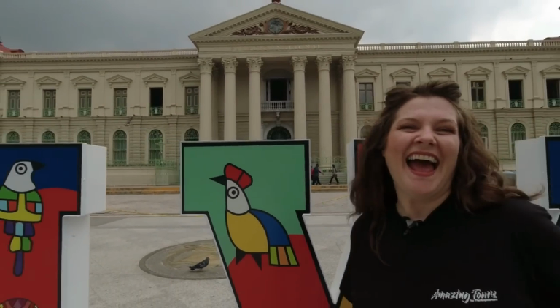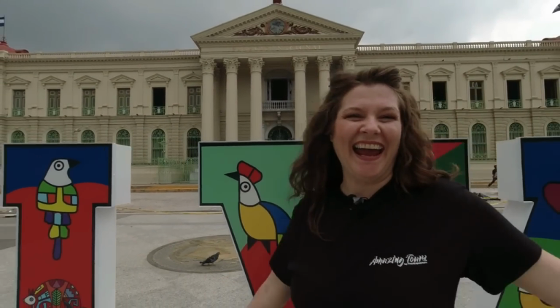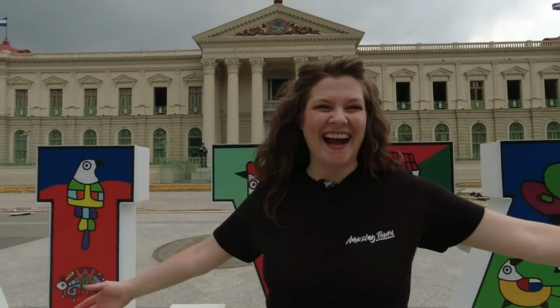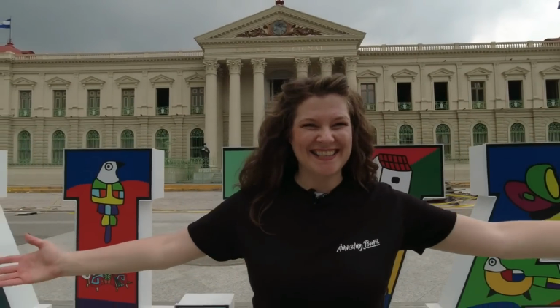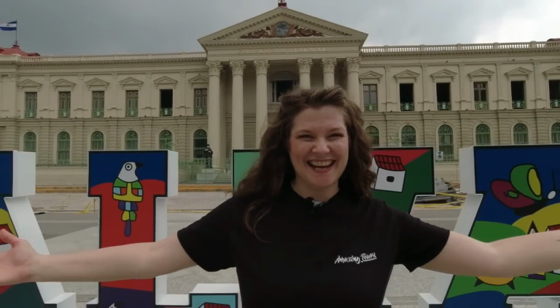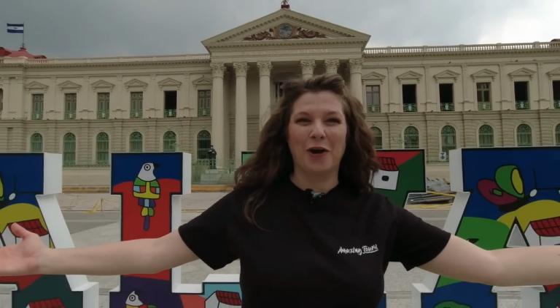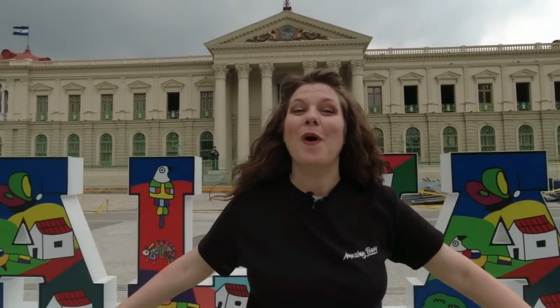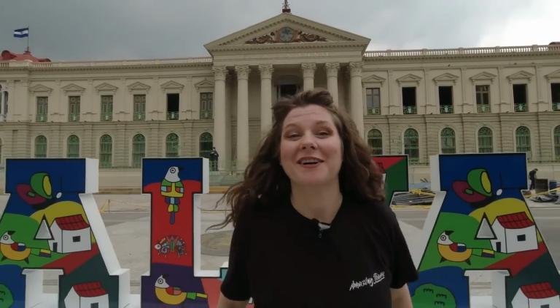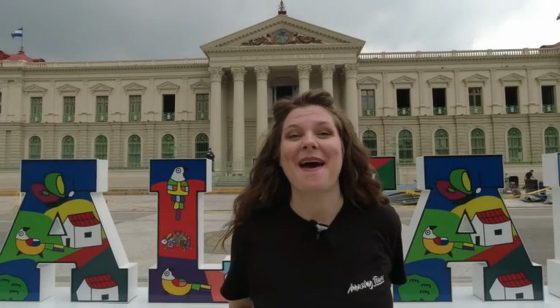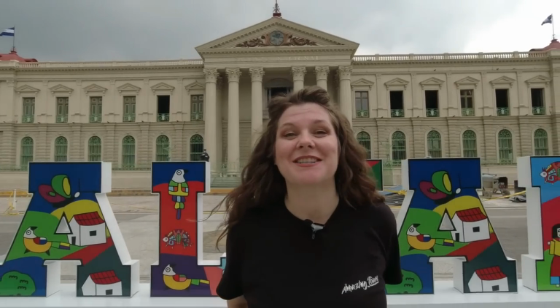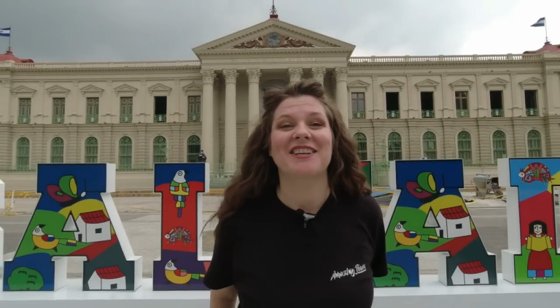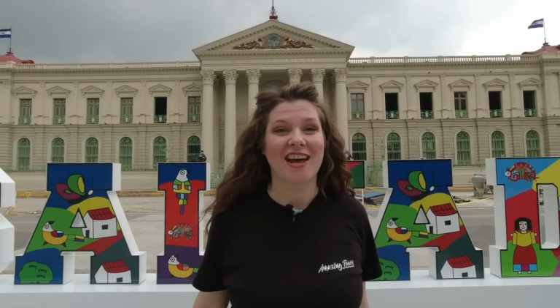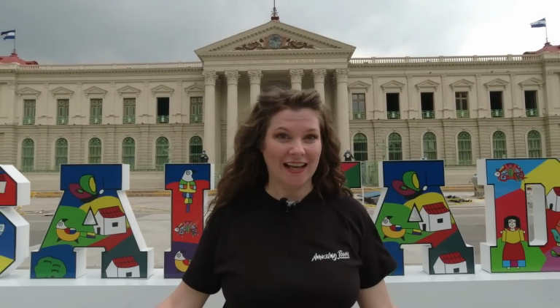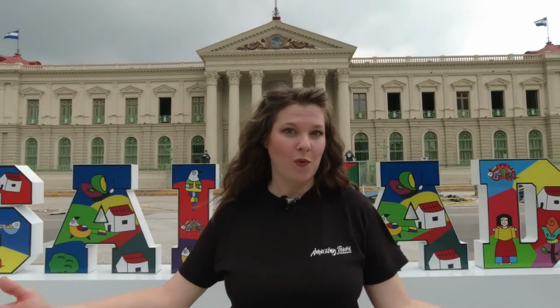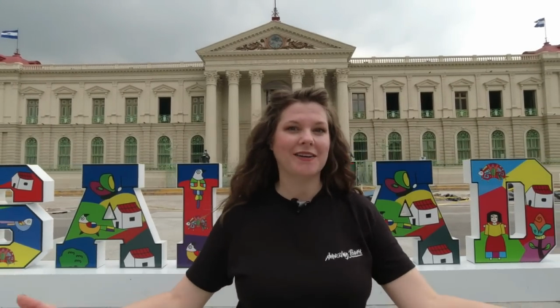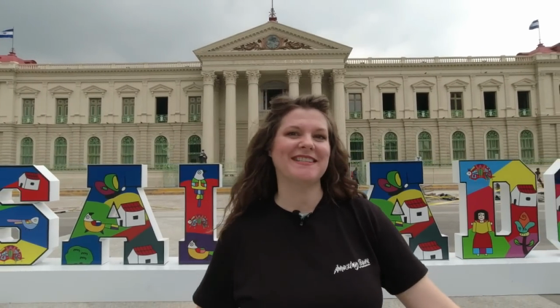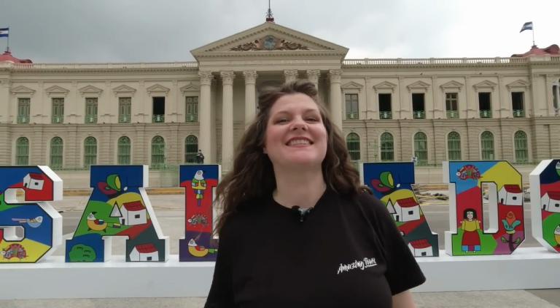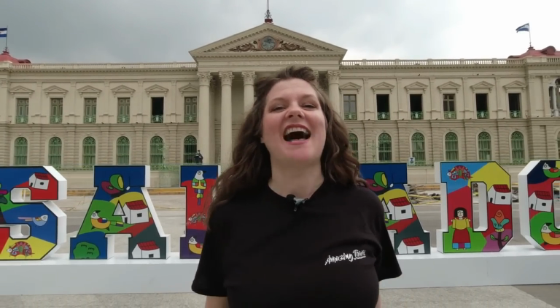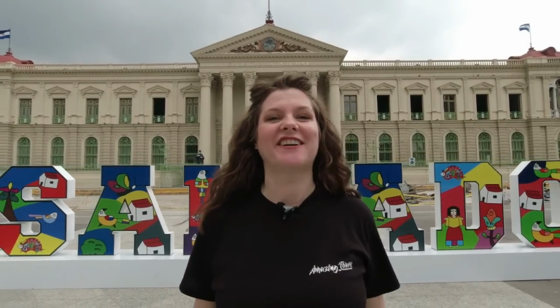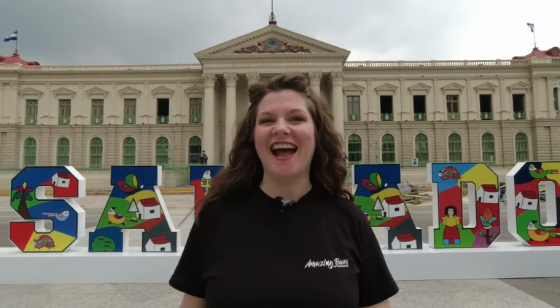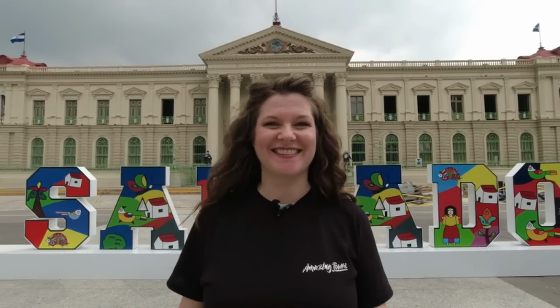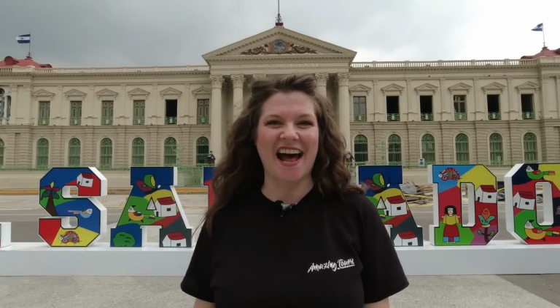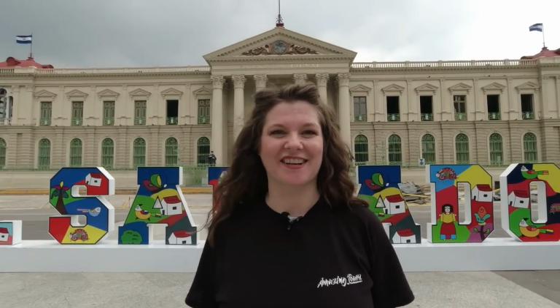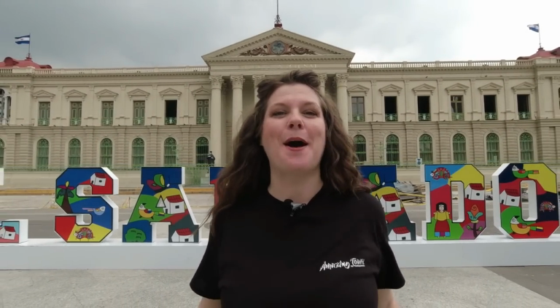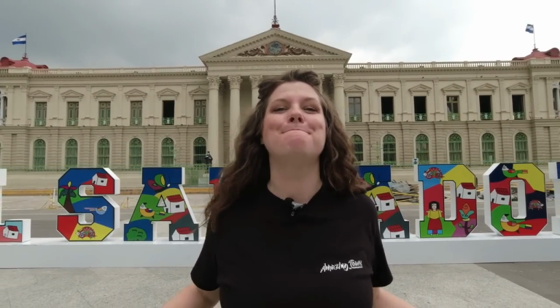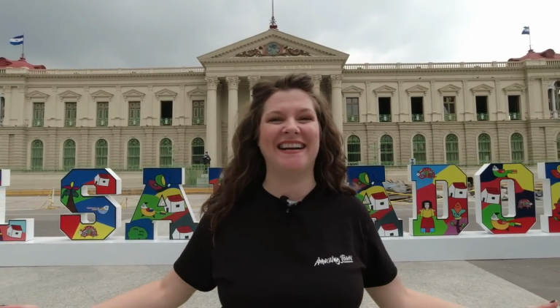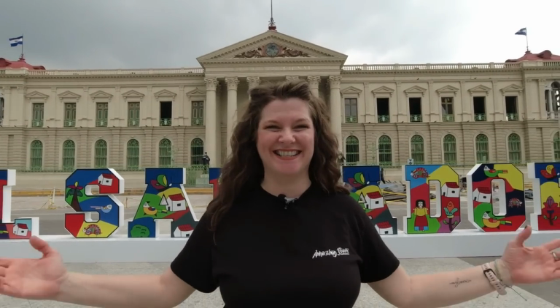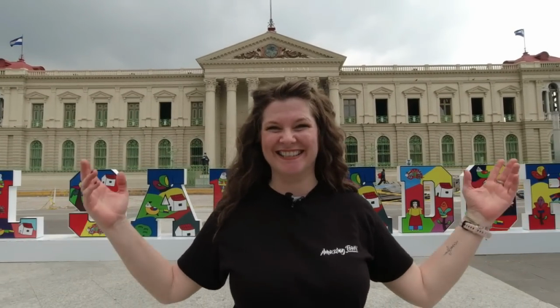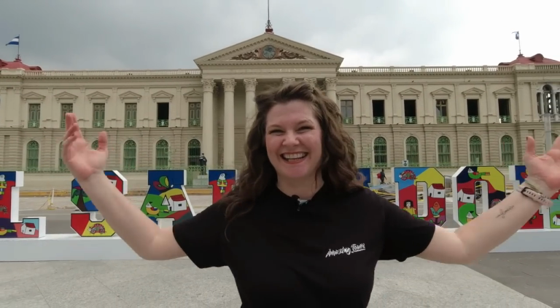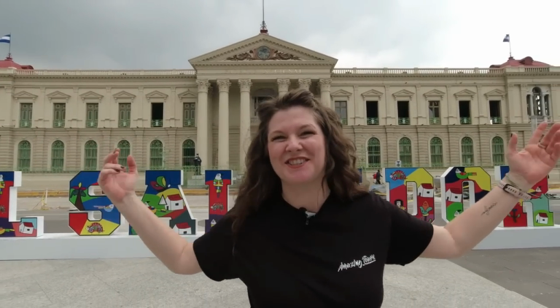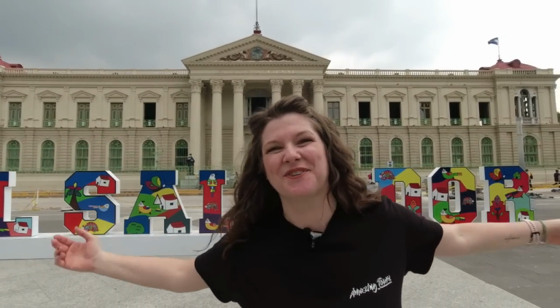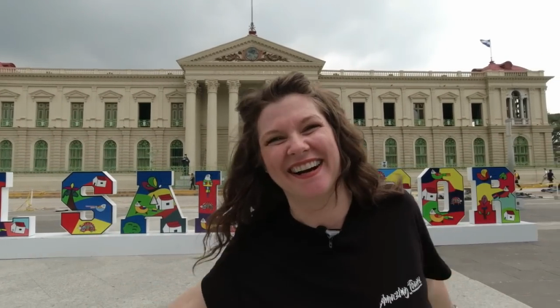Hey guys, it's Carol. Welcome back to my channel and welcome to San Salvador, El Salvador's amazing city tour.